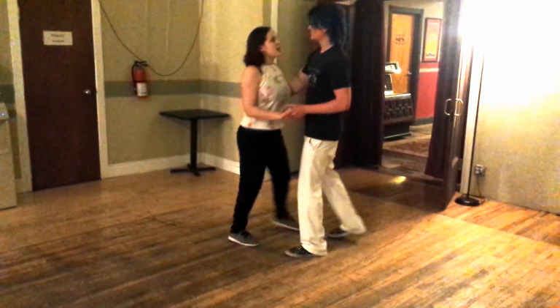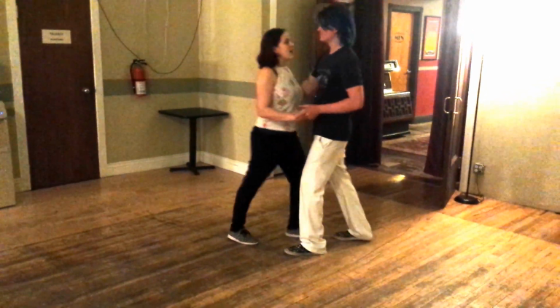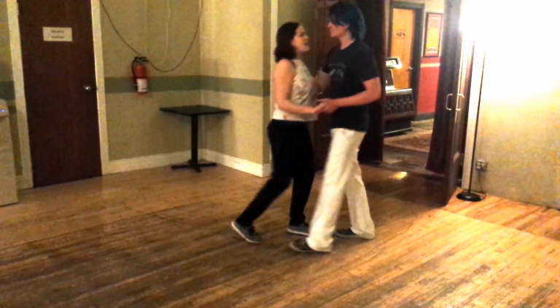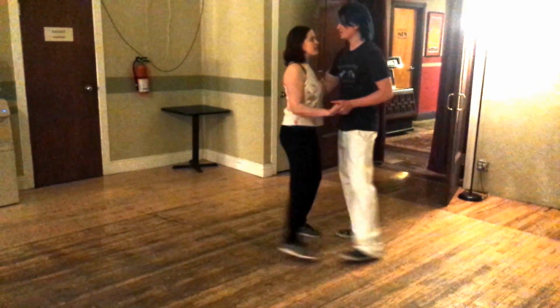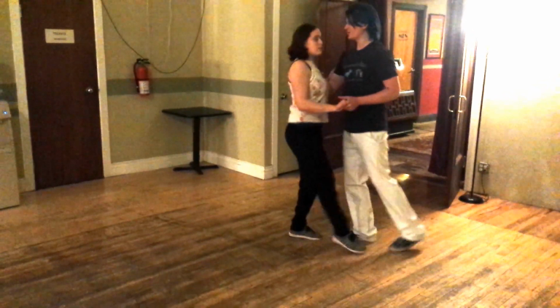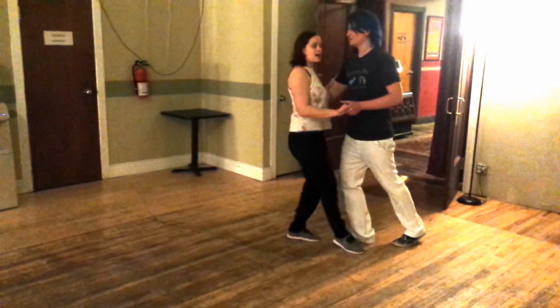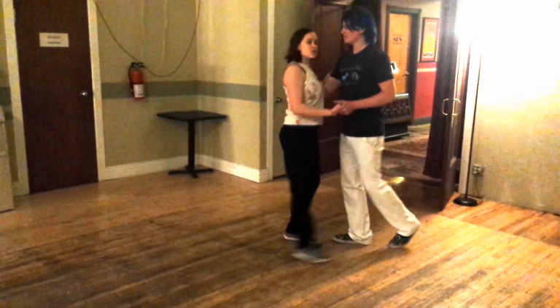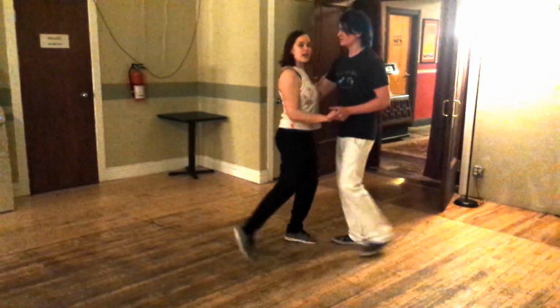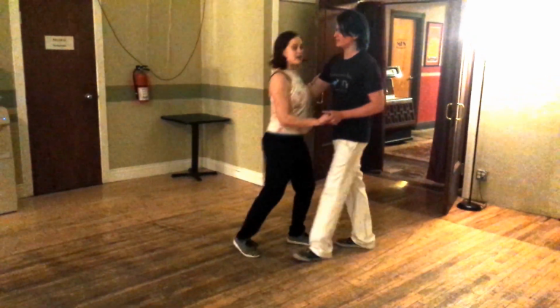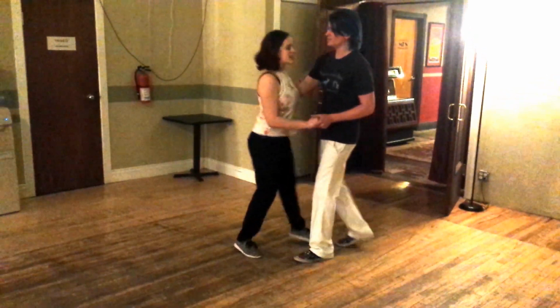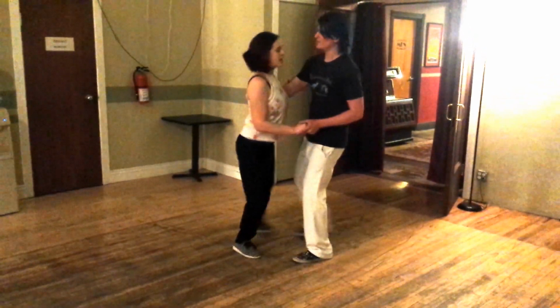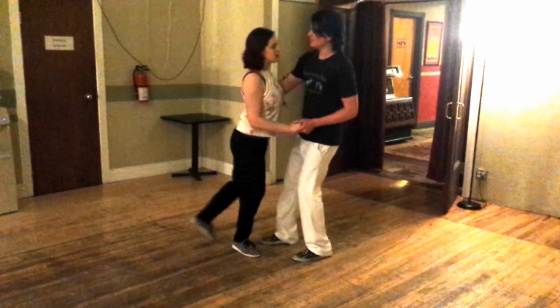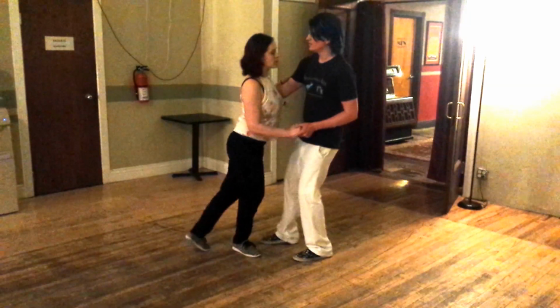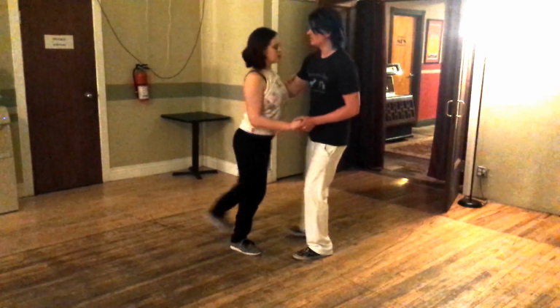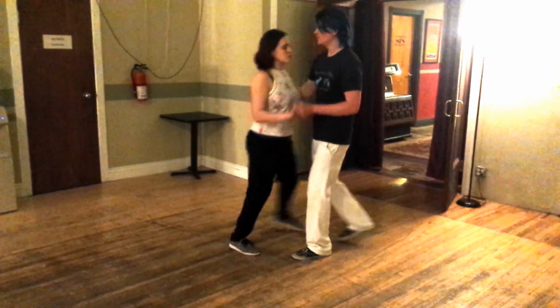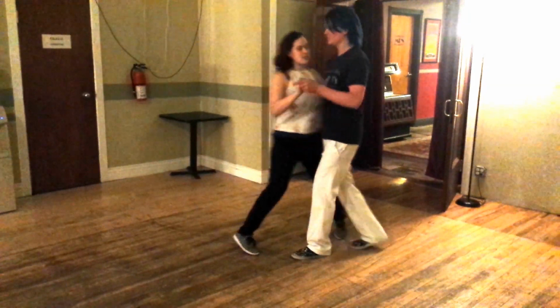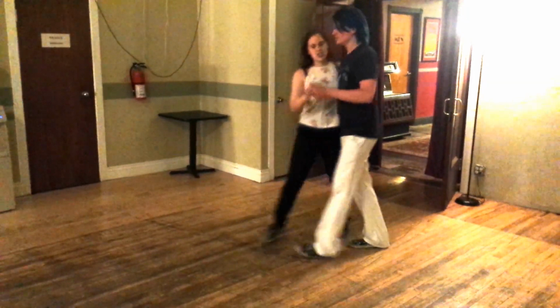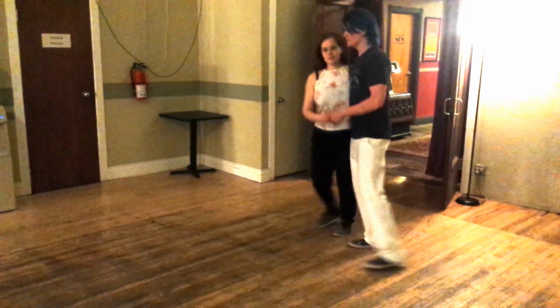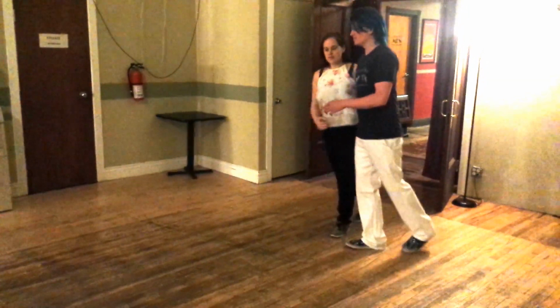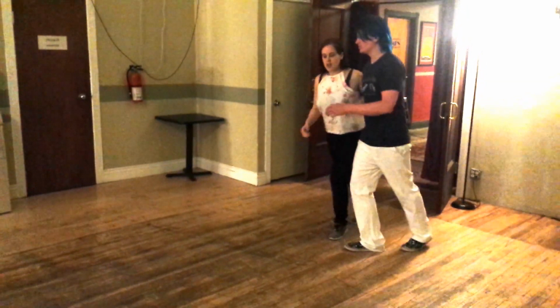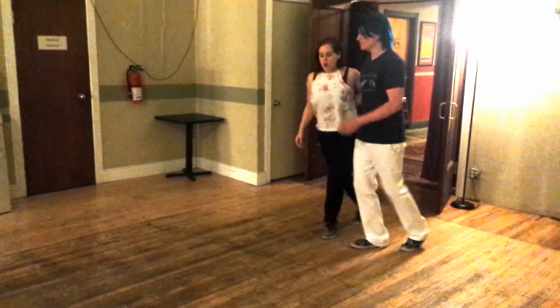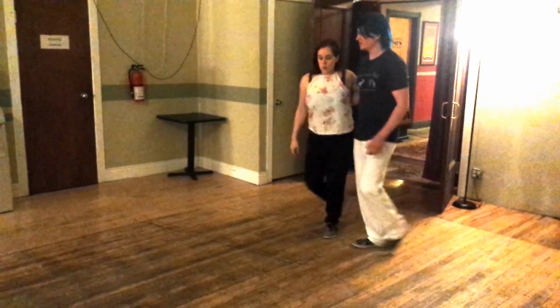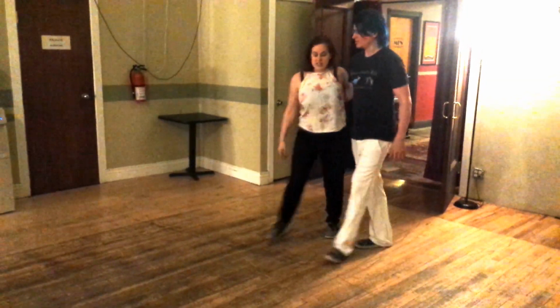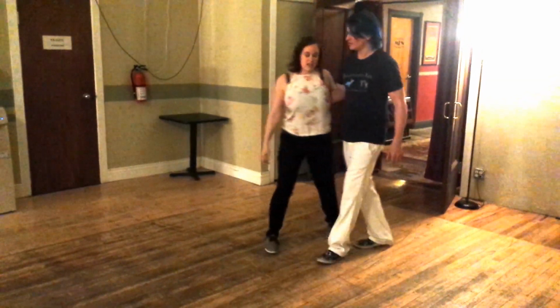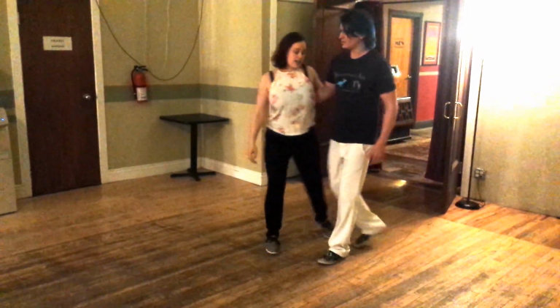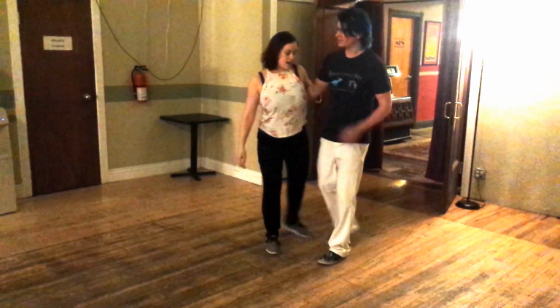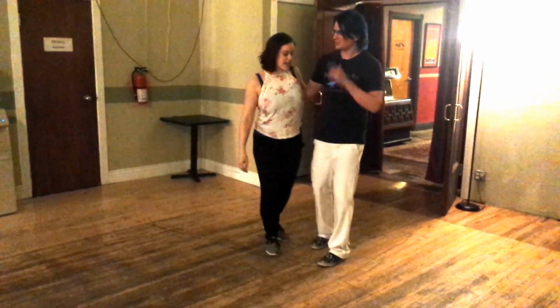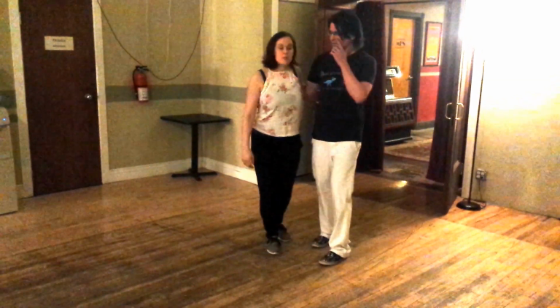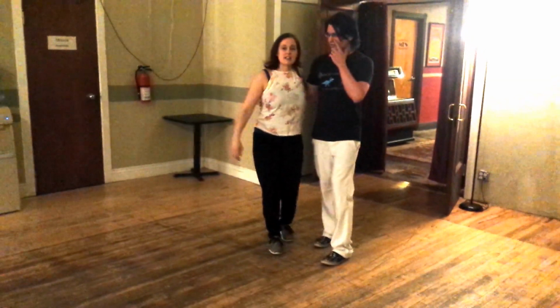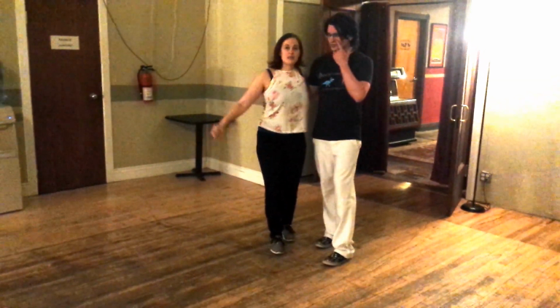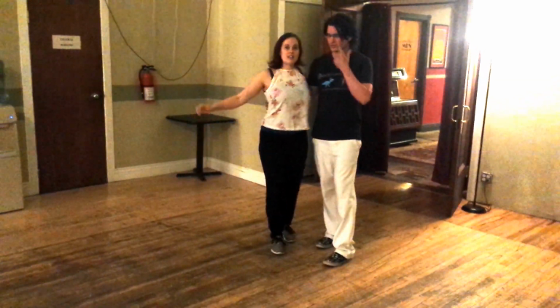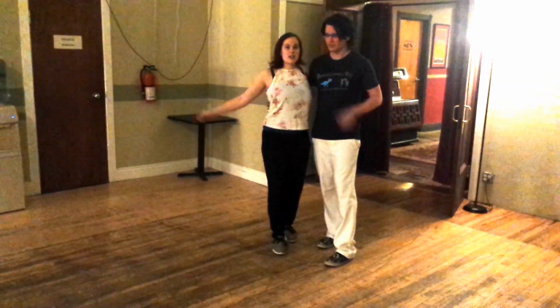We came back to side by side or closed position and did a side by side basic.